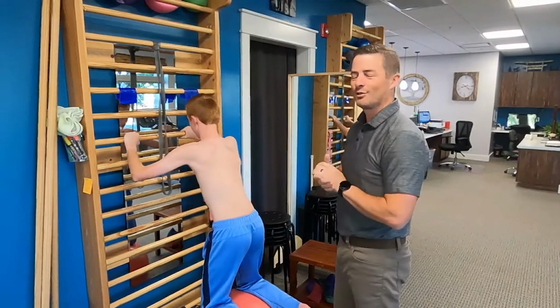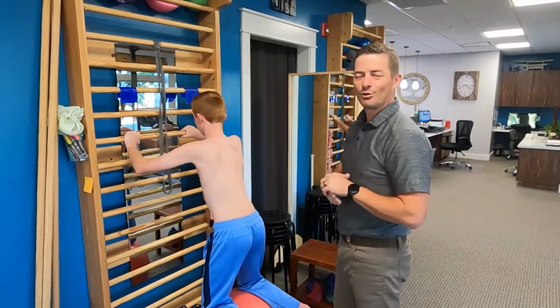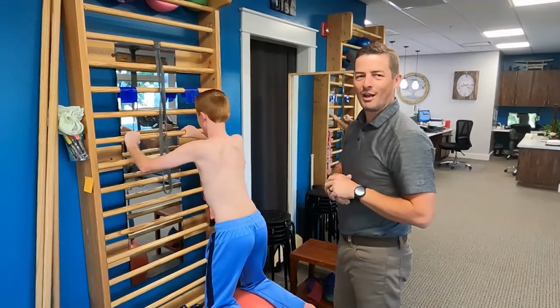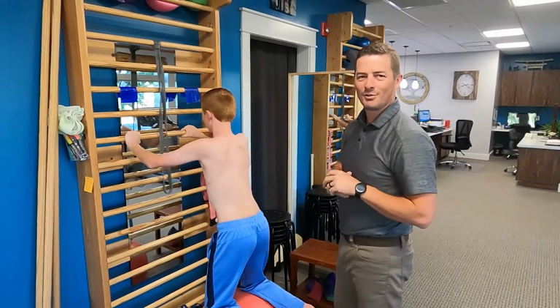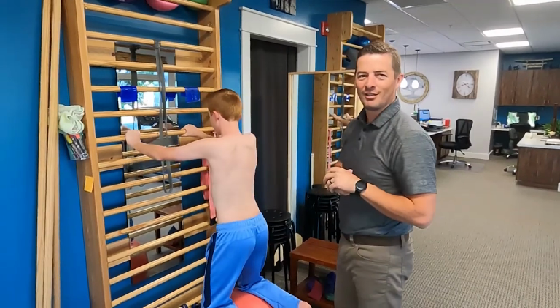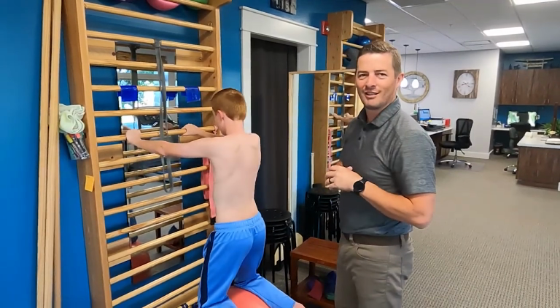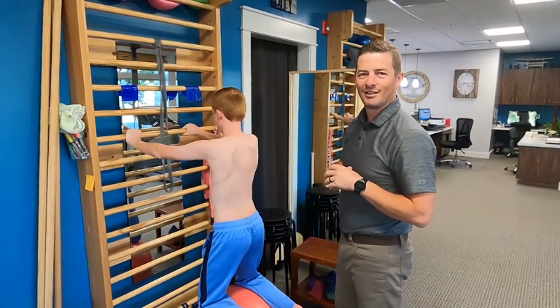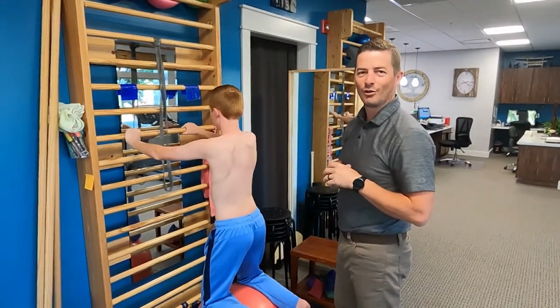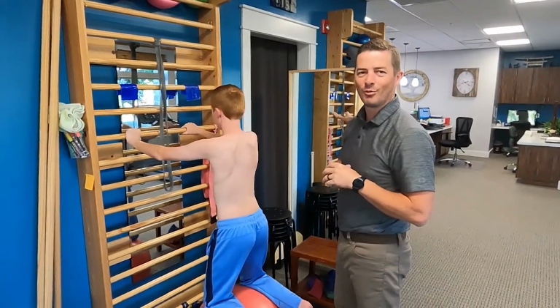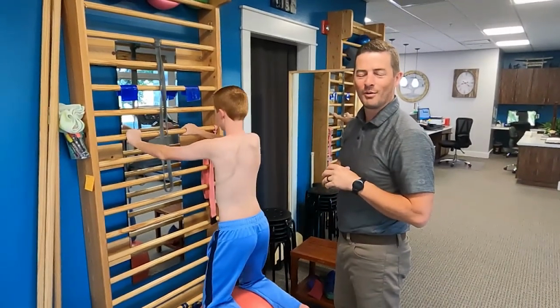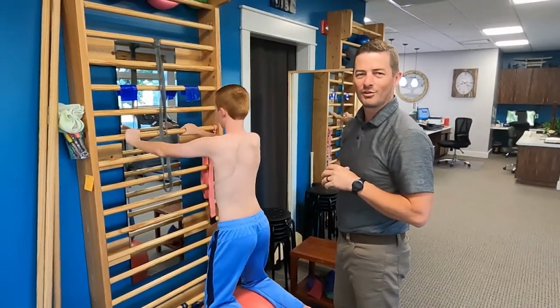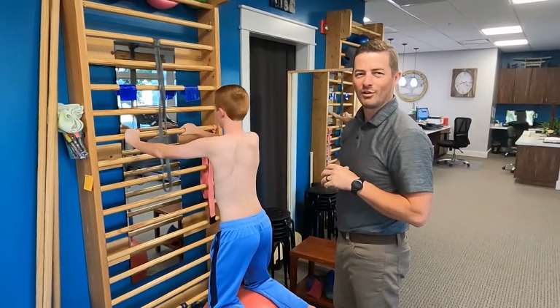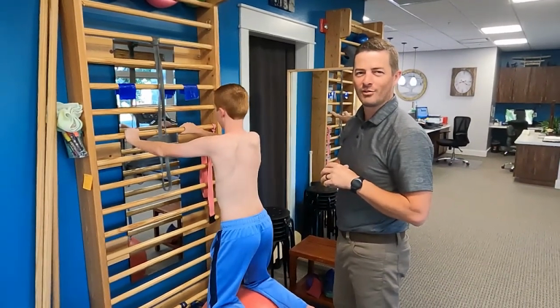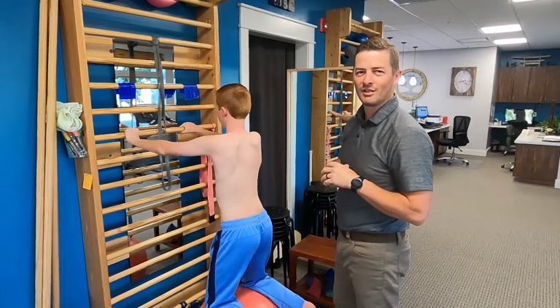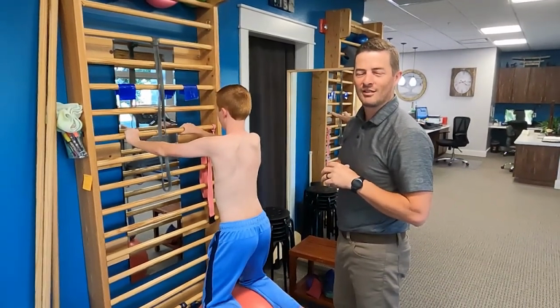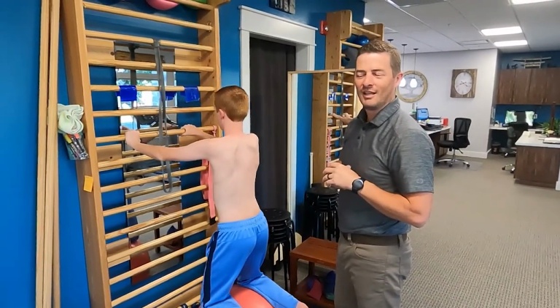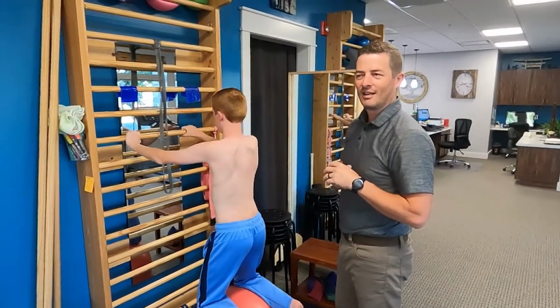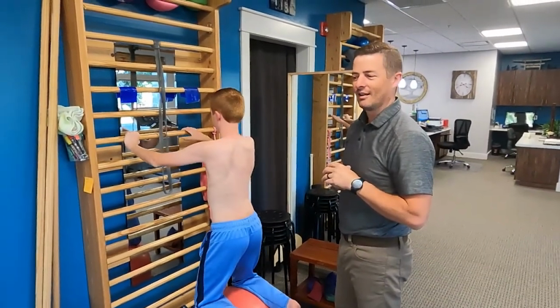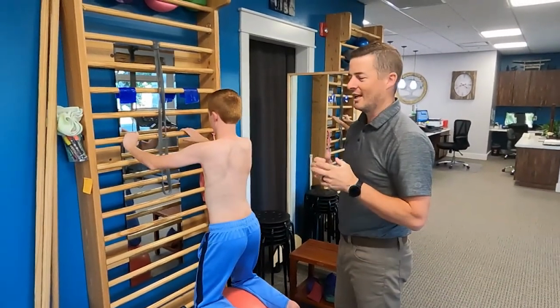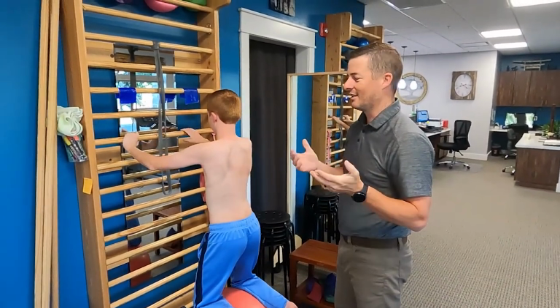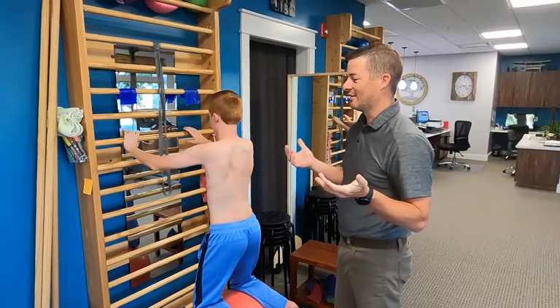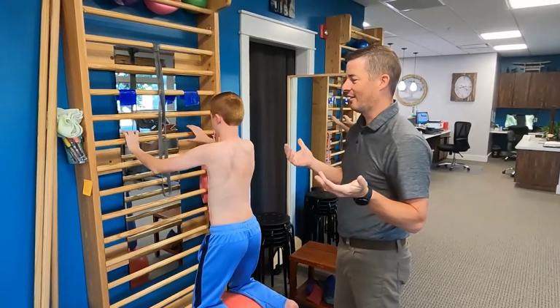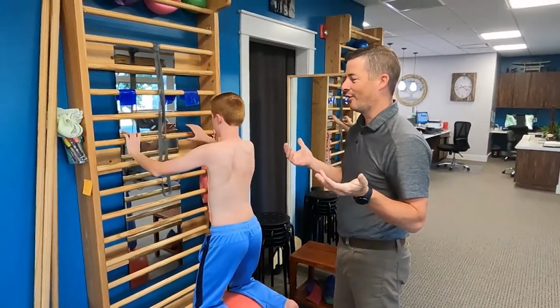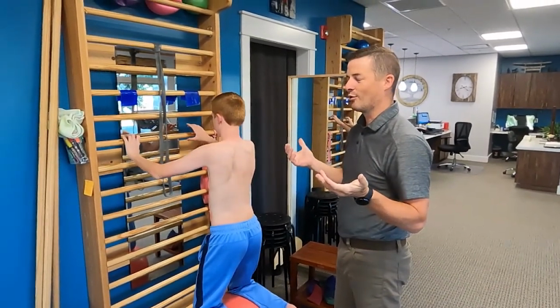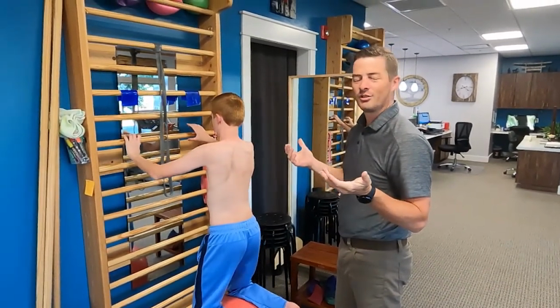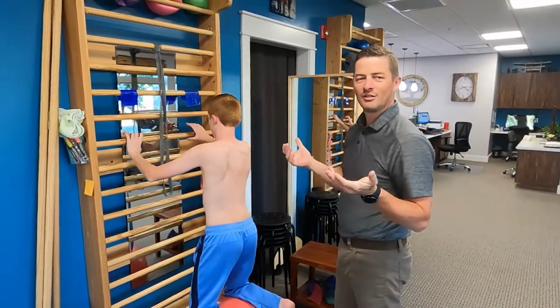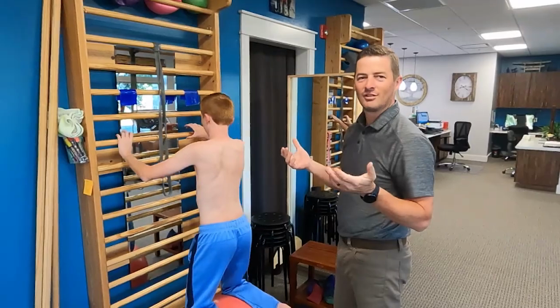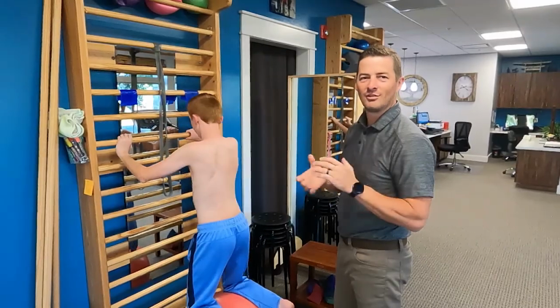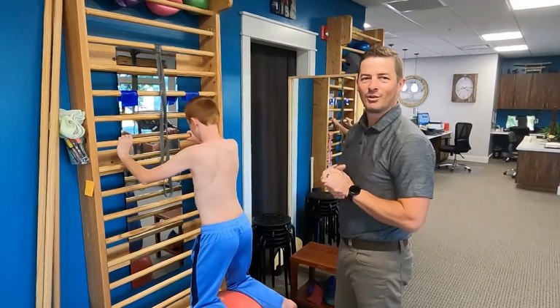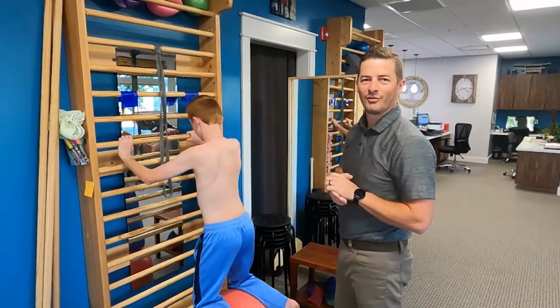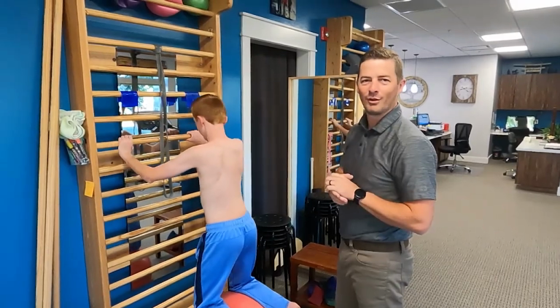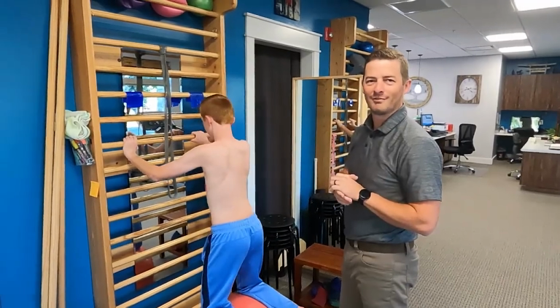Hit subscribe so you can learn more about scoliosis. And if you have questions, we're here for you.